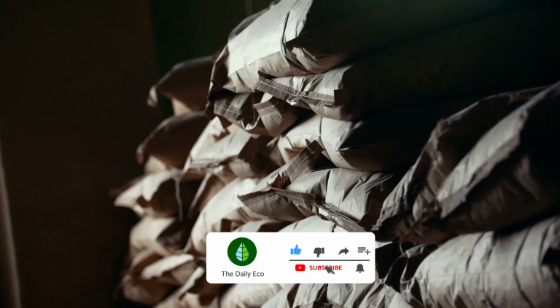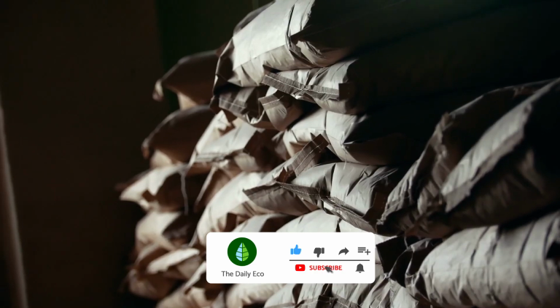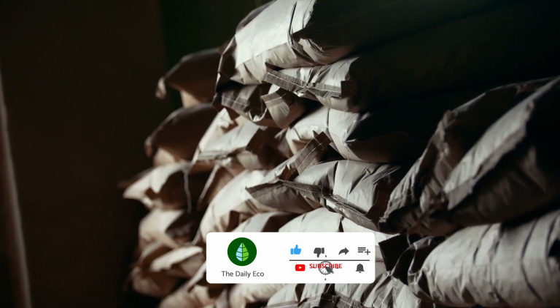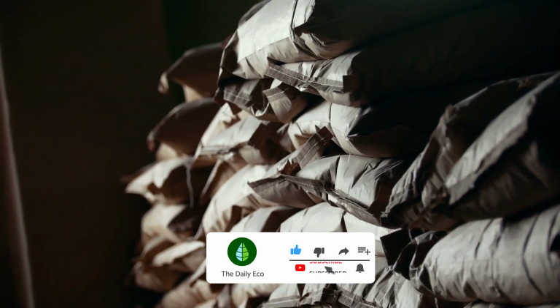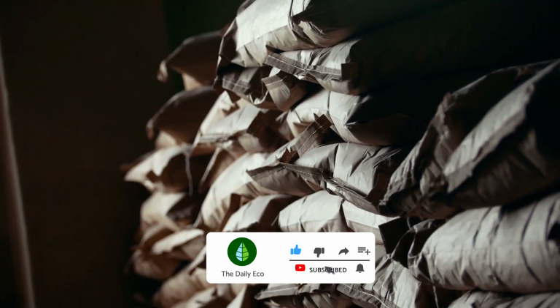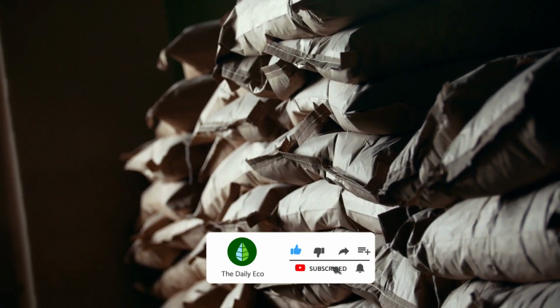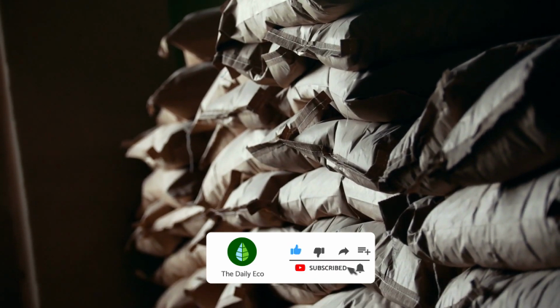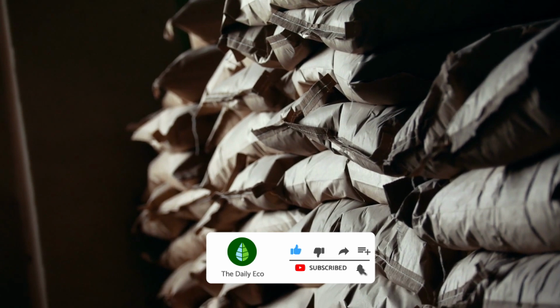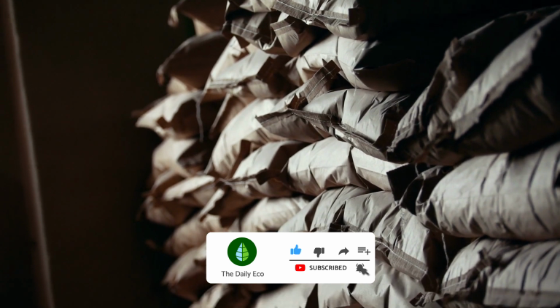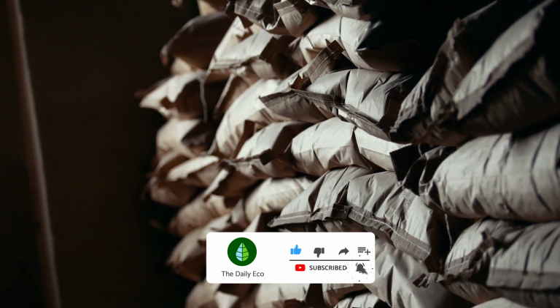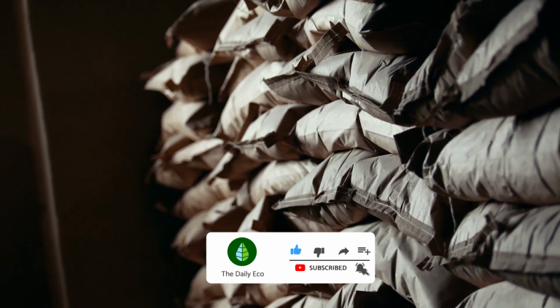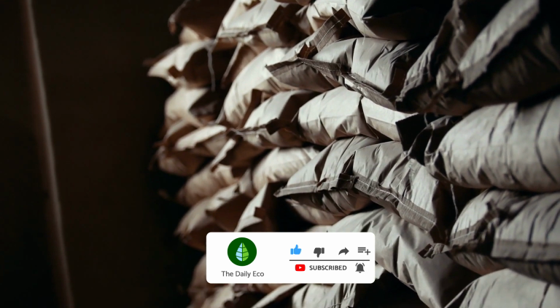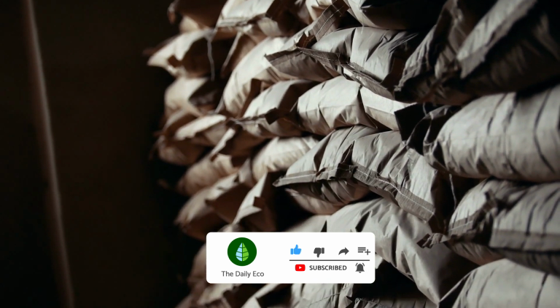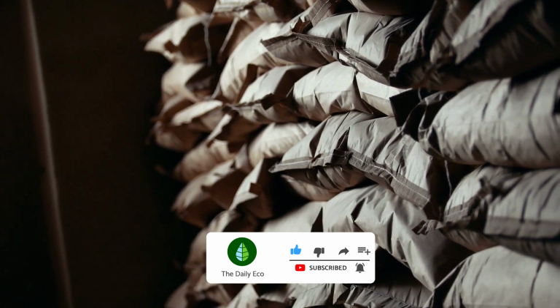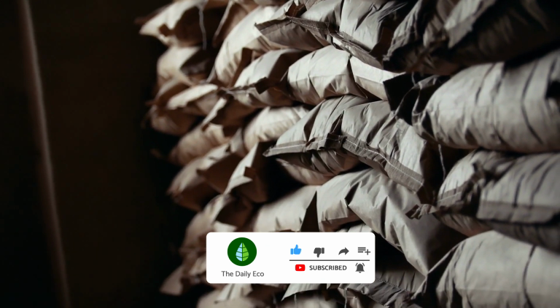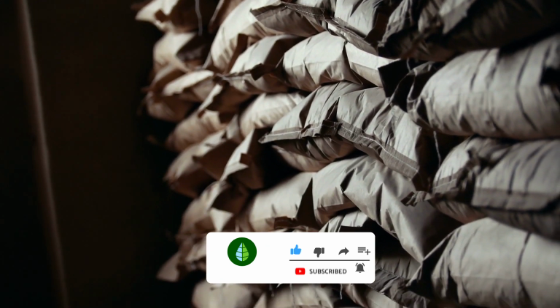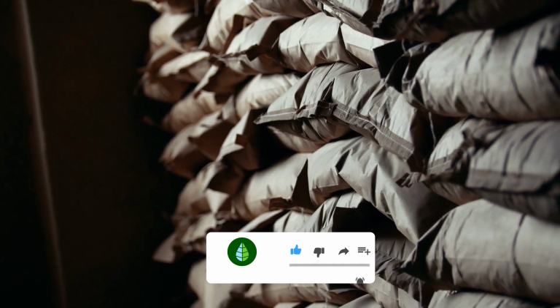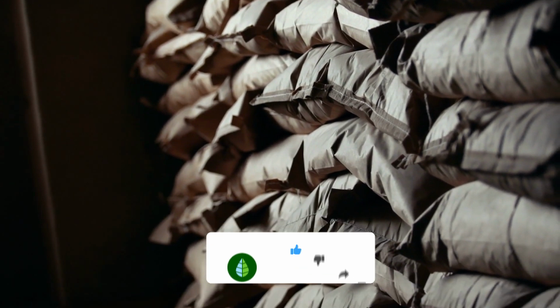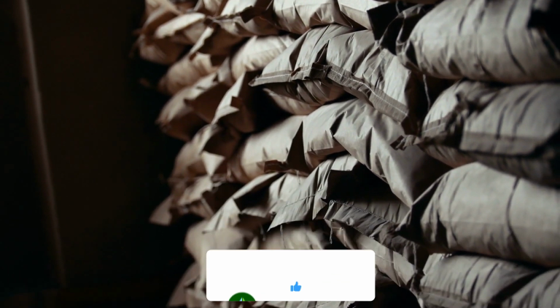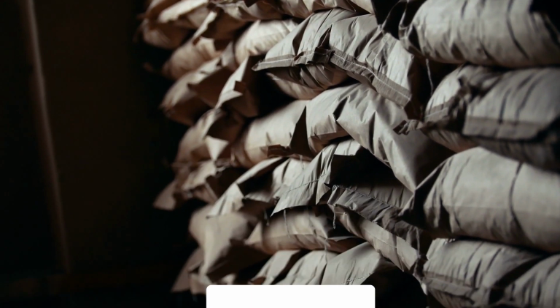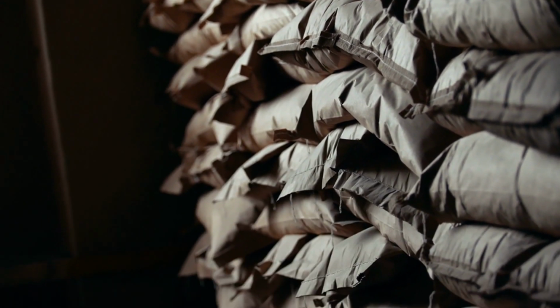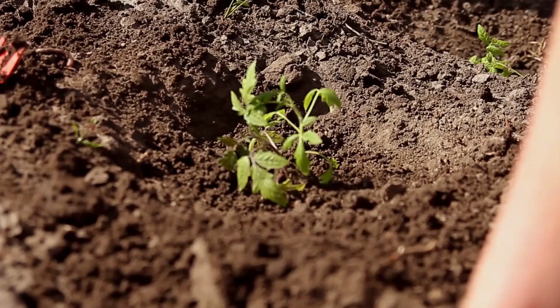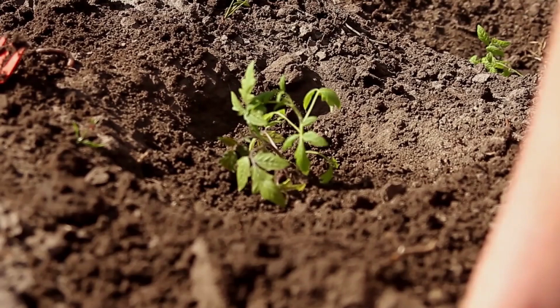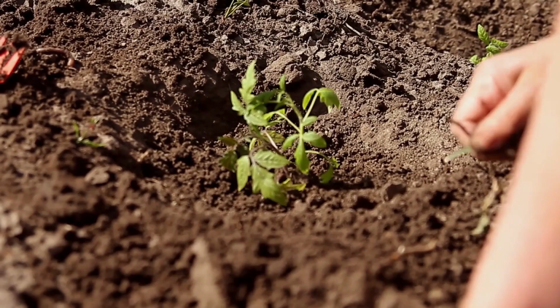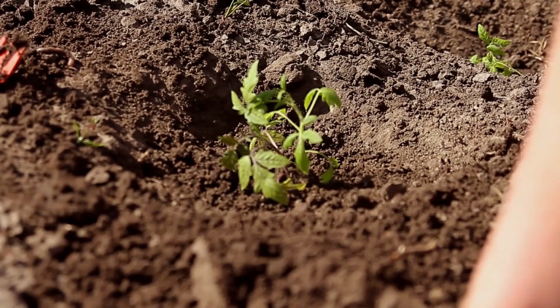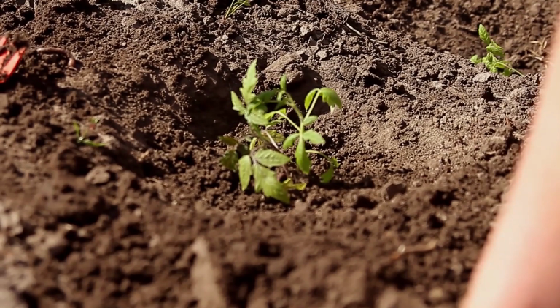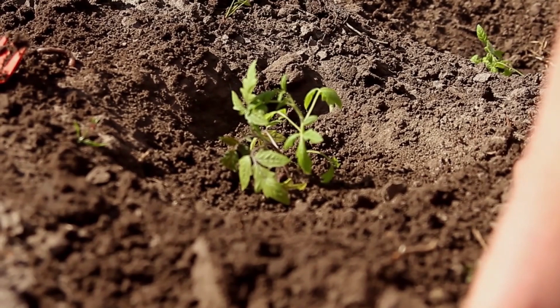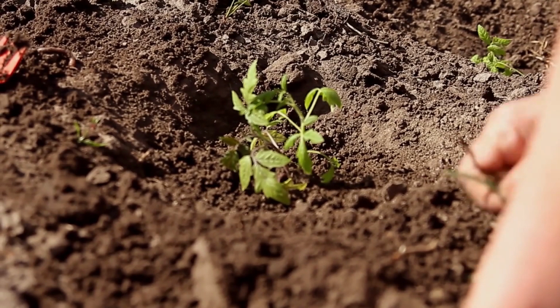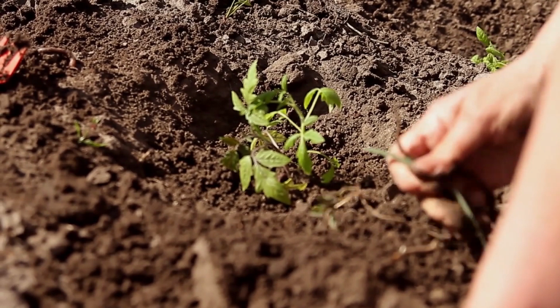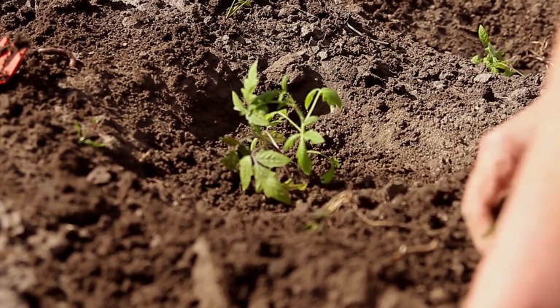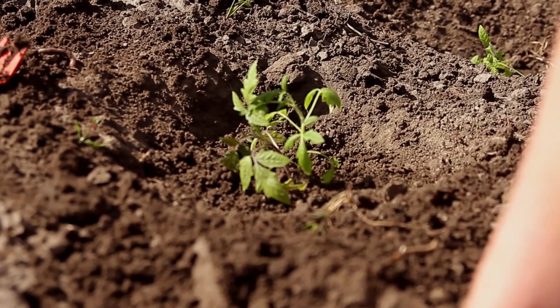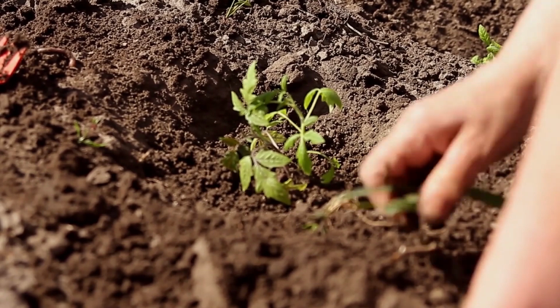And that's it for today's video. If you have found this video useful don't forget to subscribe for future videos and we'll see you next time.